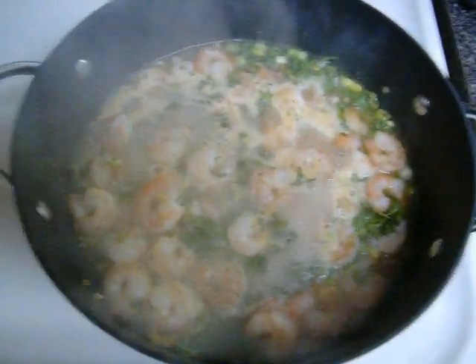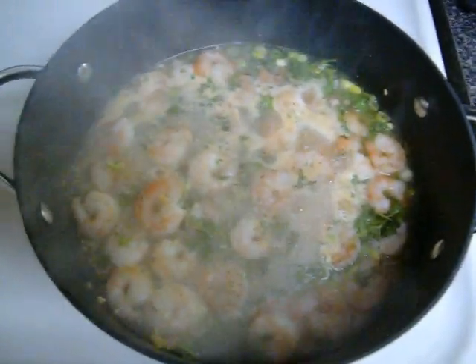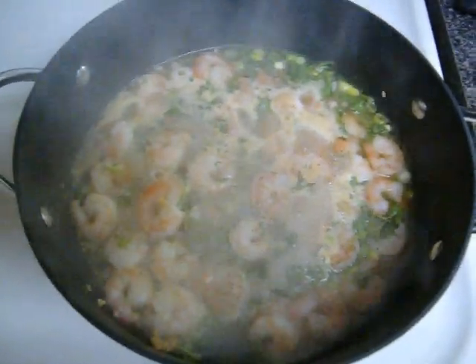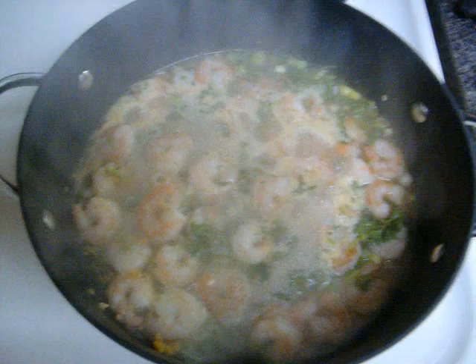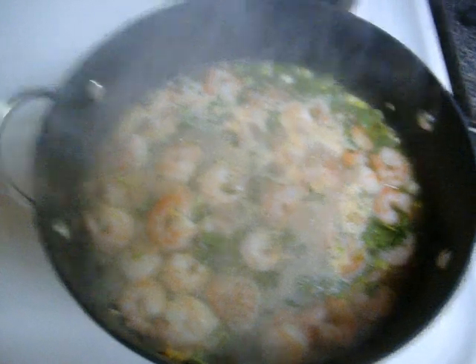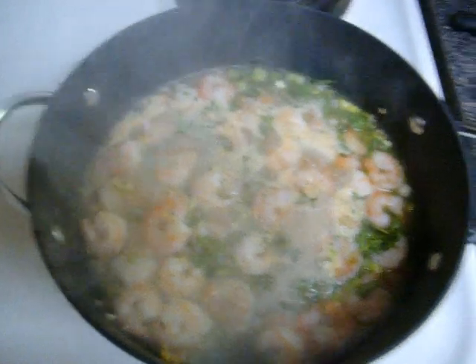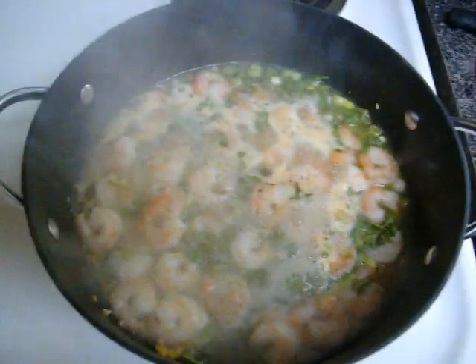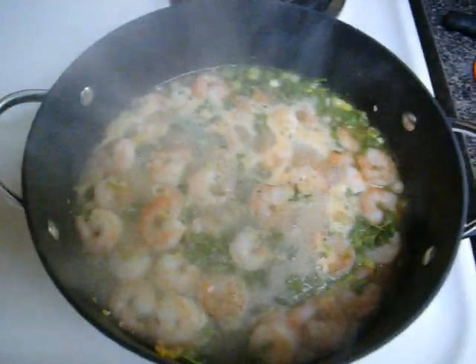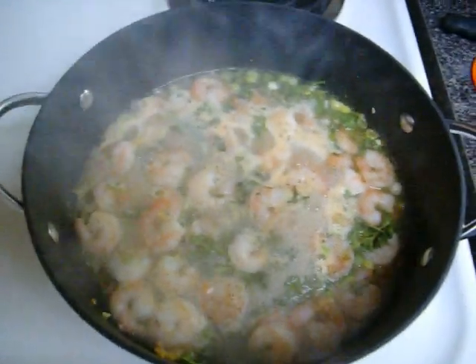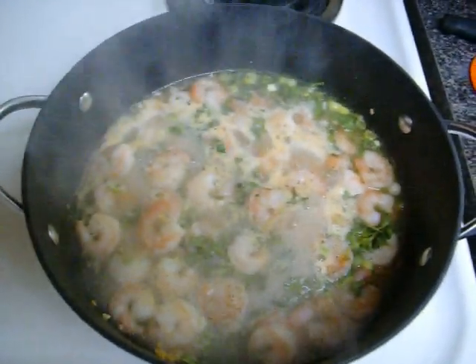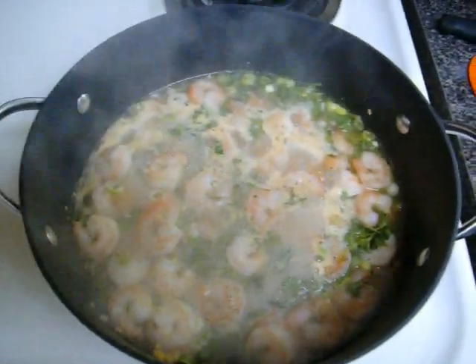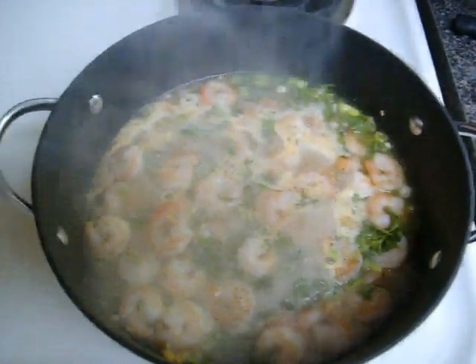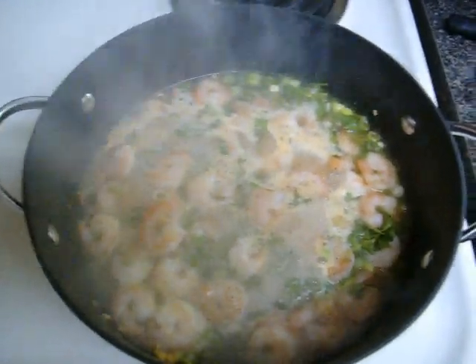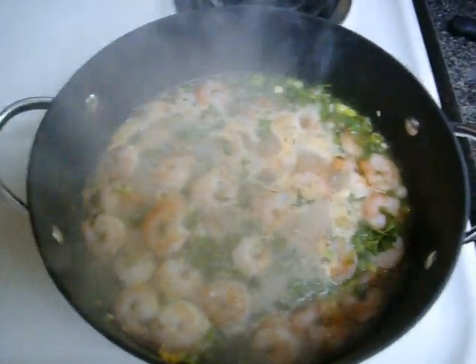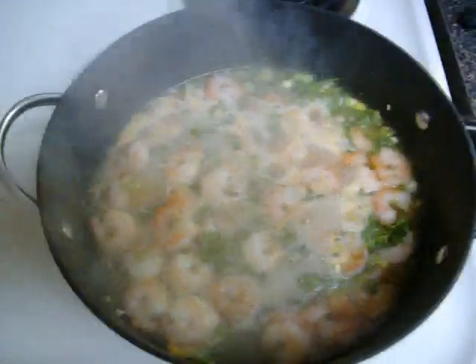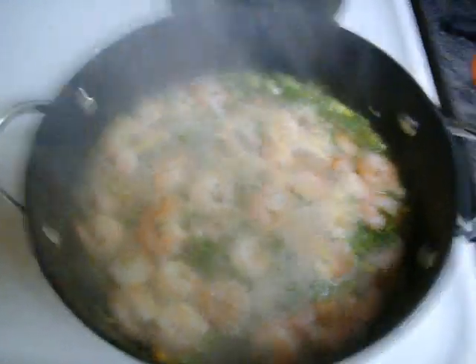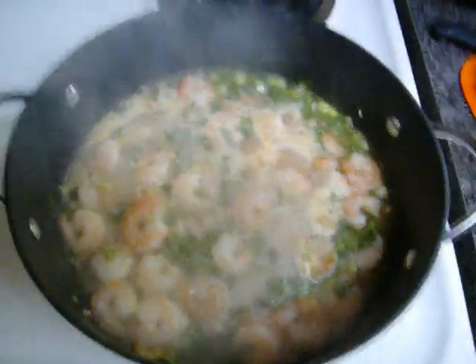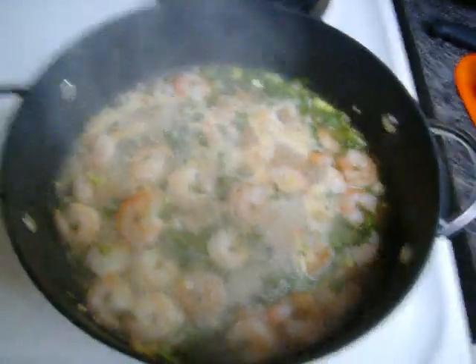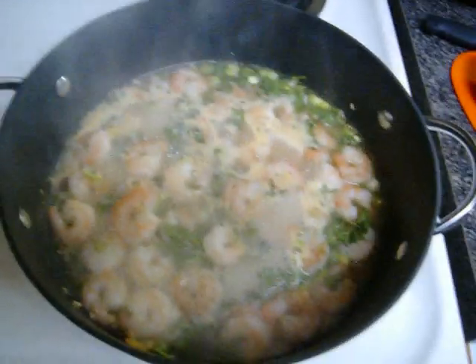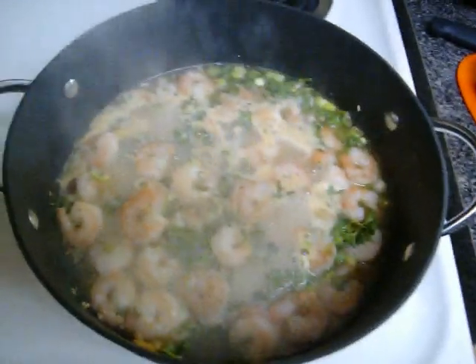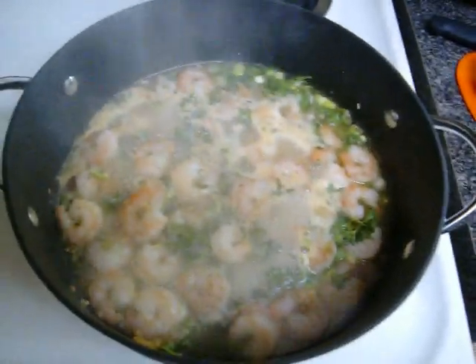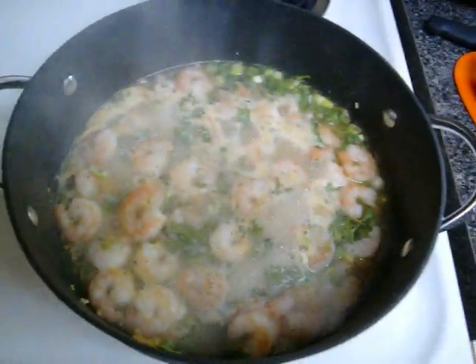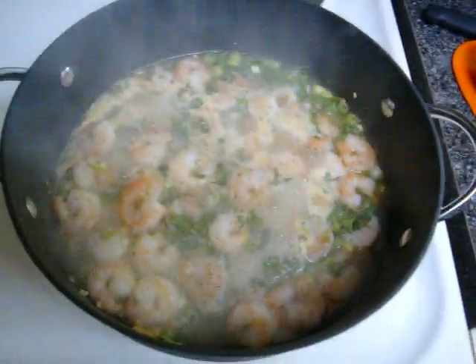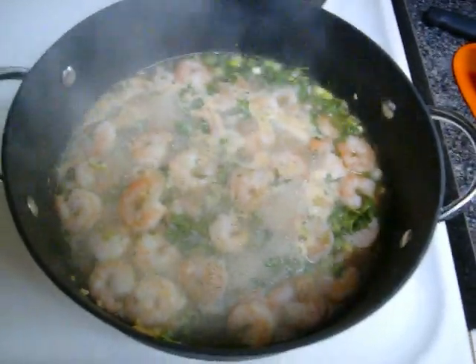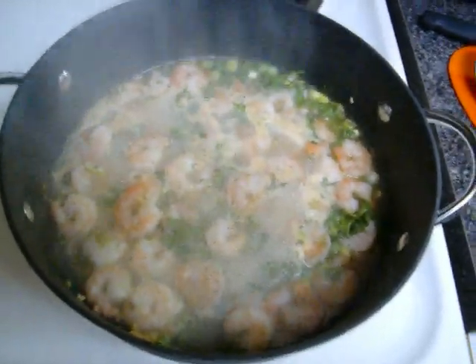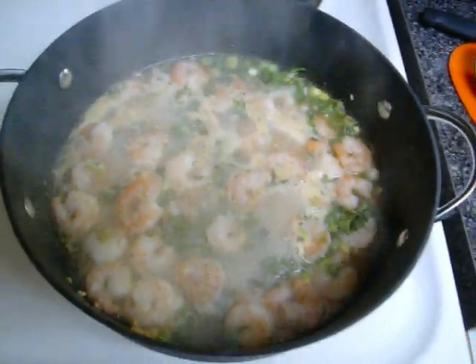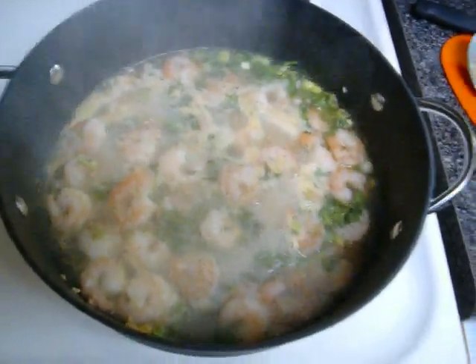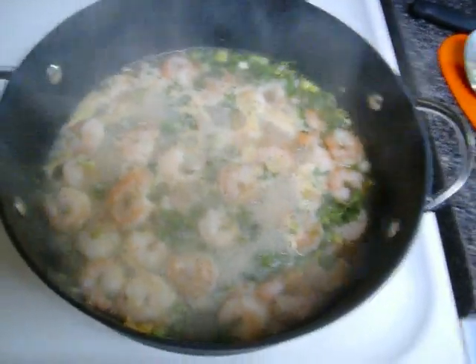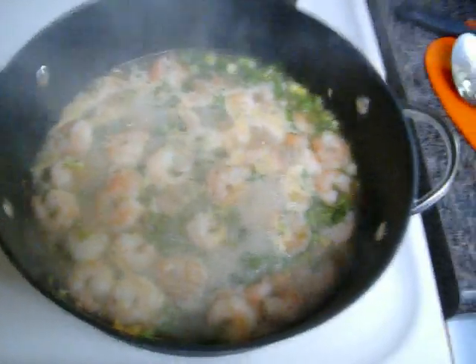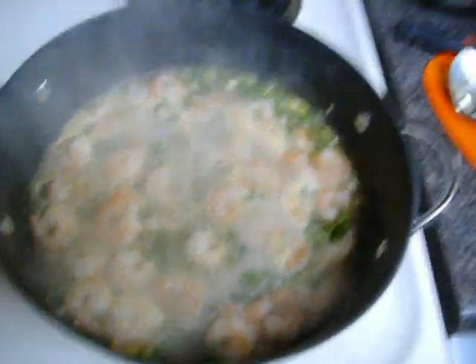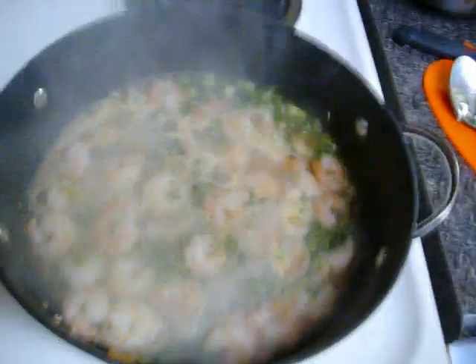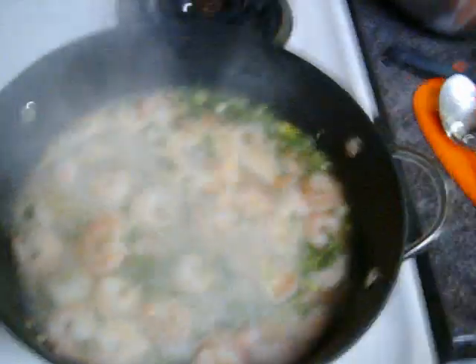We've gotten it nice and sautéed and brought it to a boil — that only takes about three minutes roughly. Here's what it should look like.